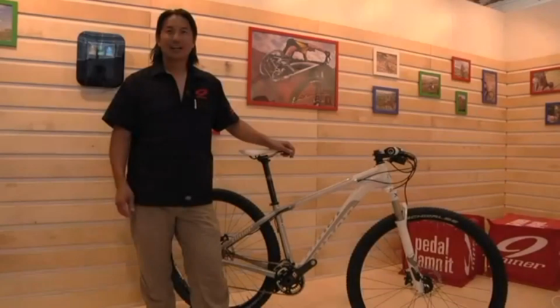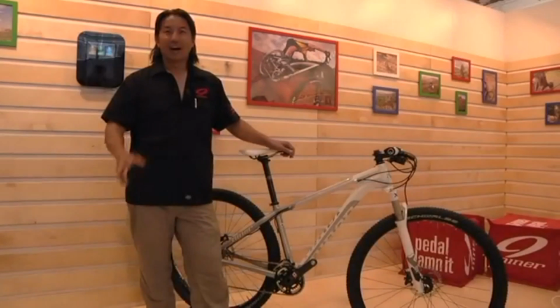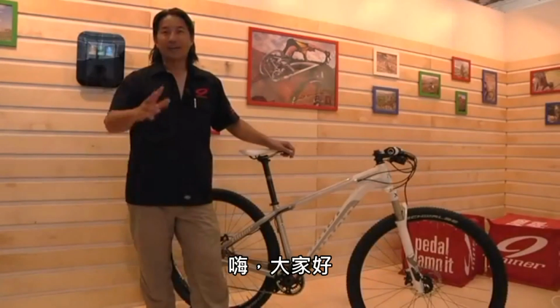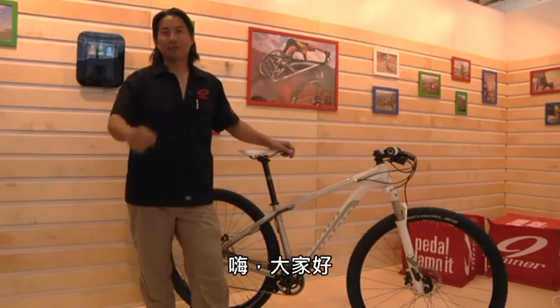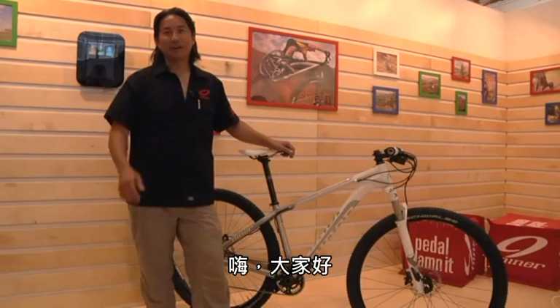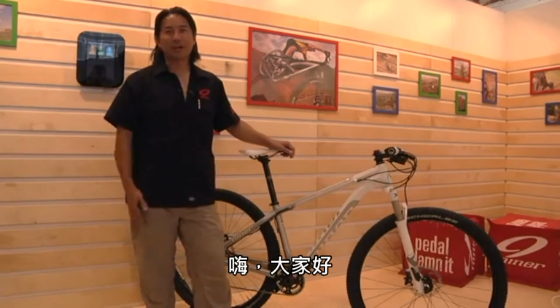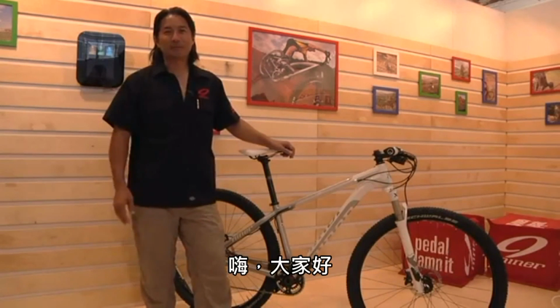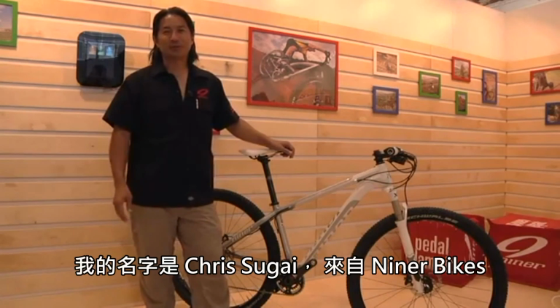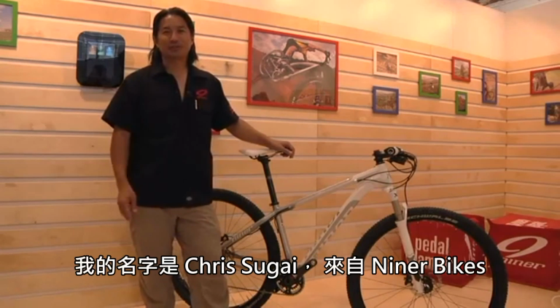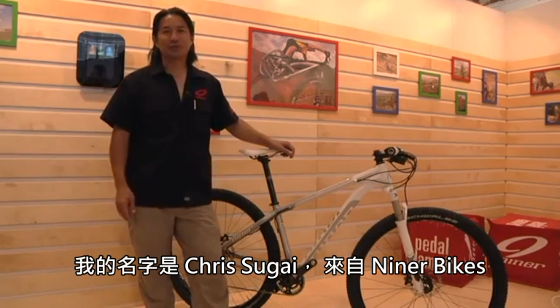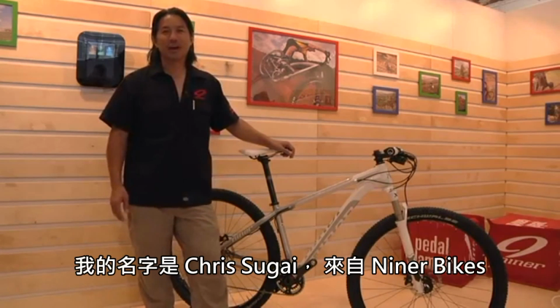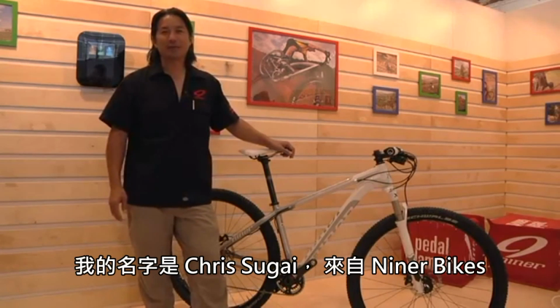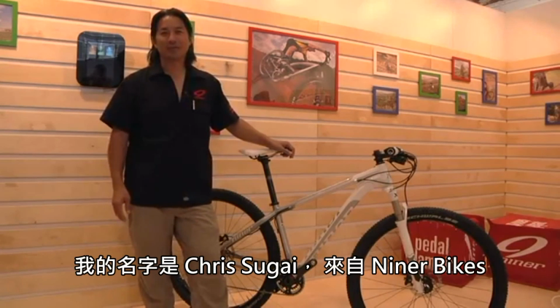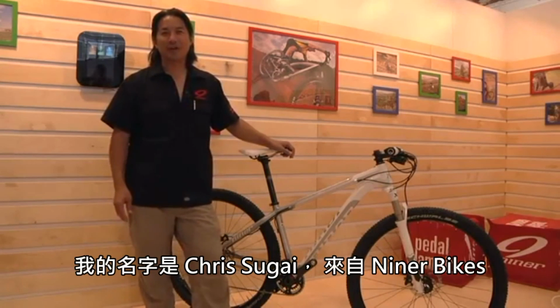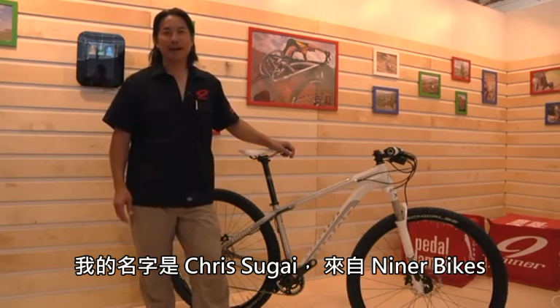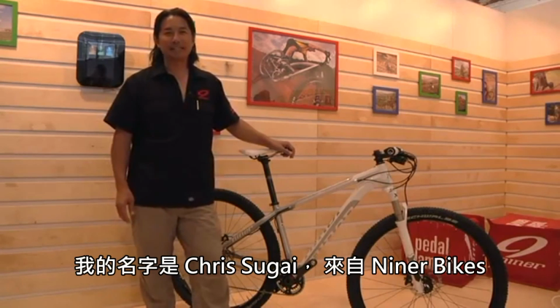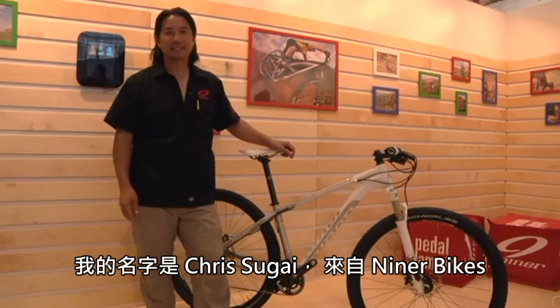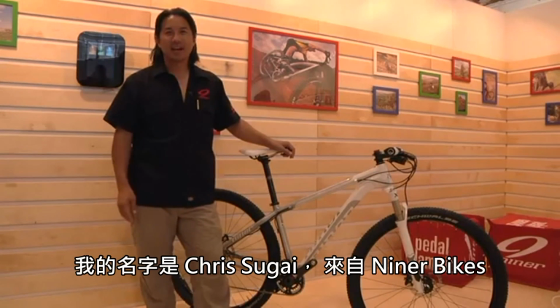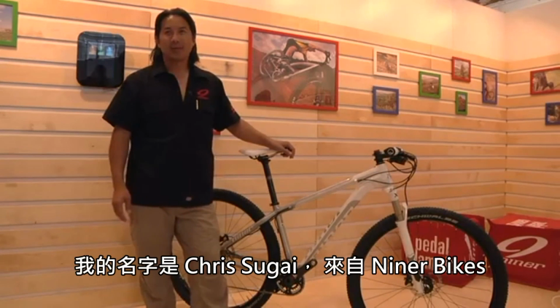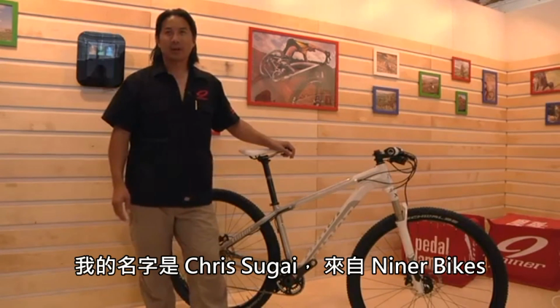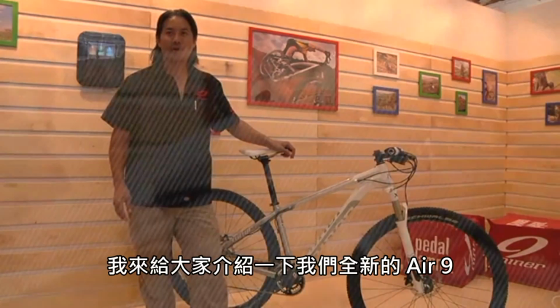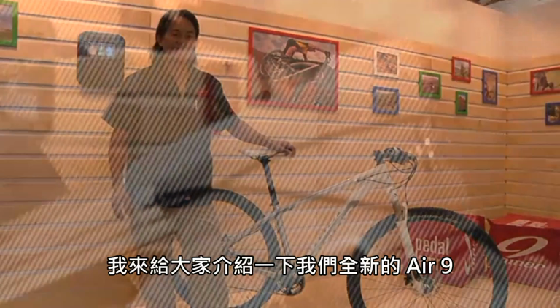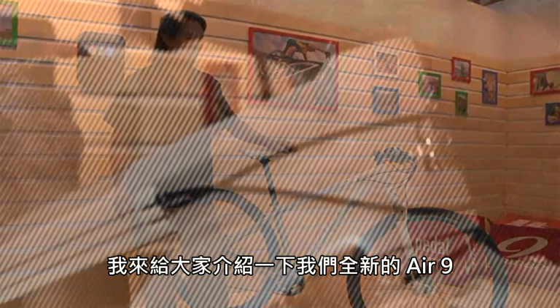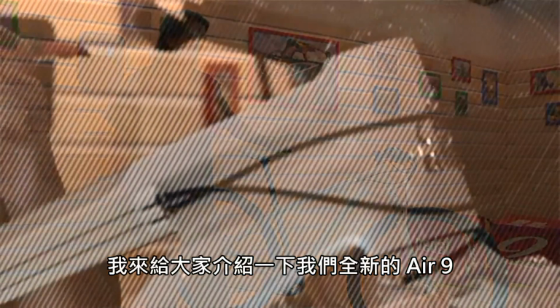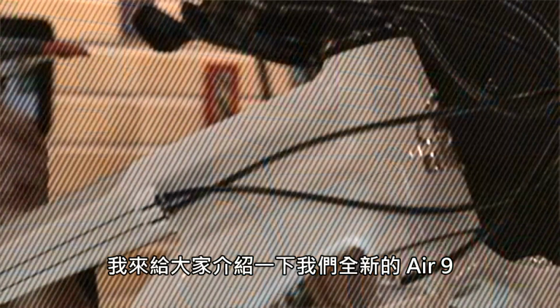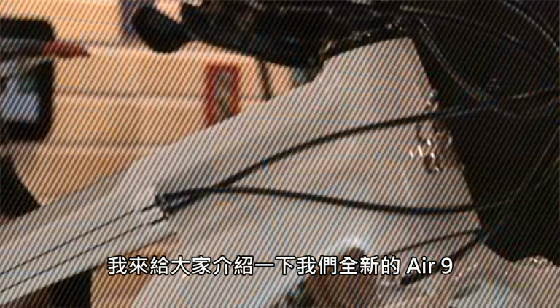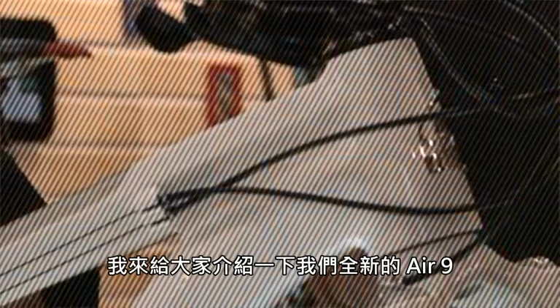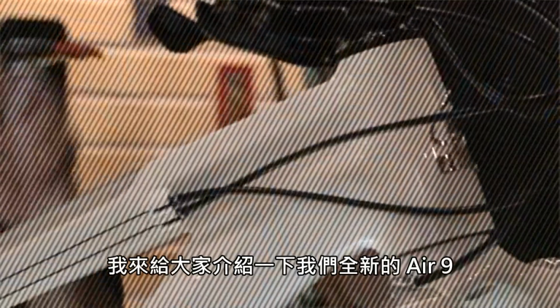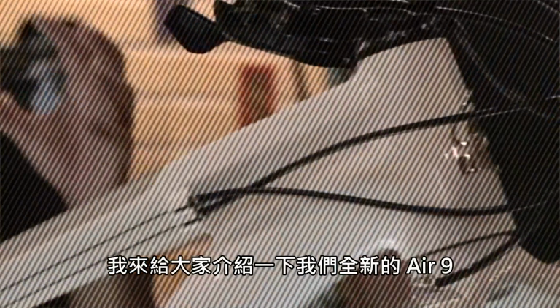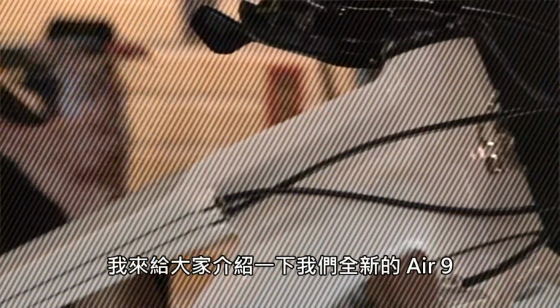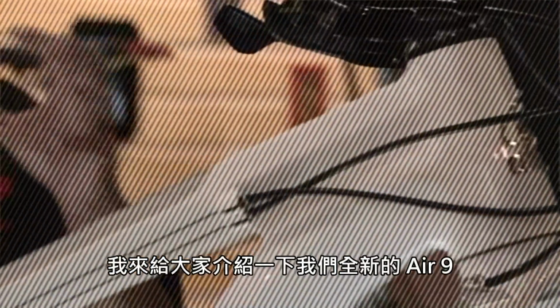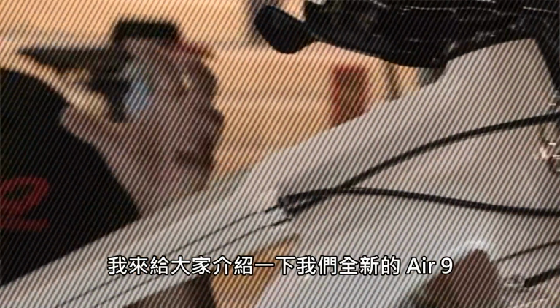Hi everybody, my name is Chris Sugai with Niner Bikes. I want to go over our brand new Air 9.